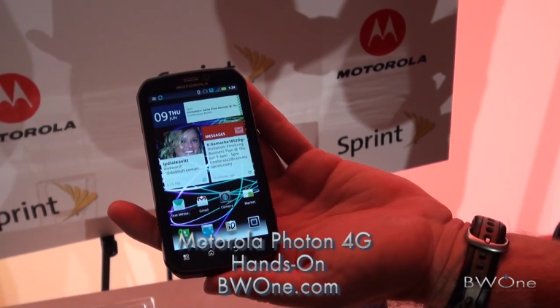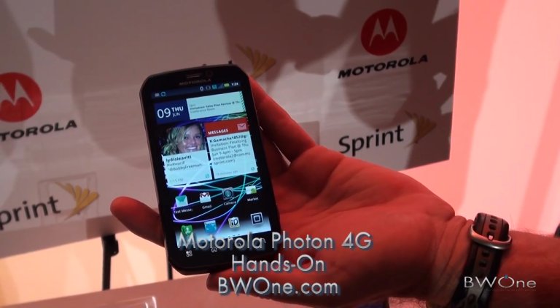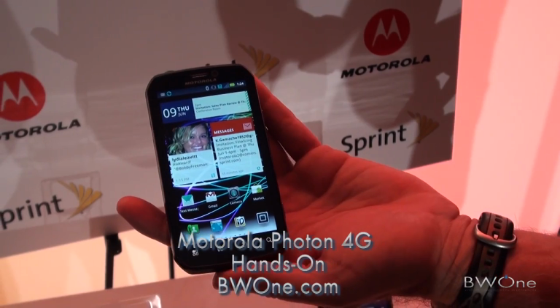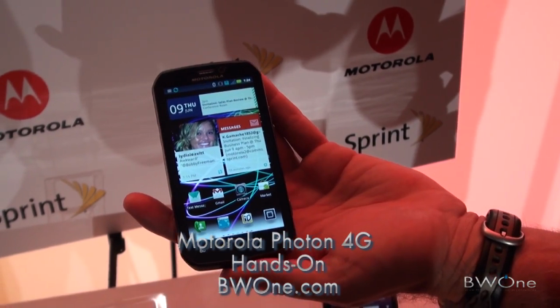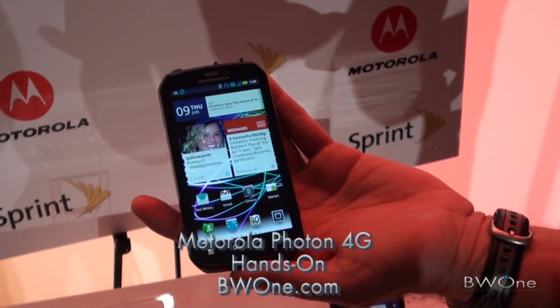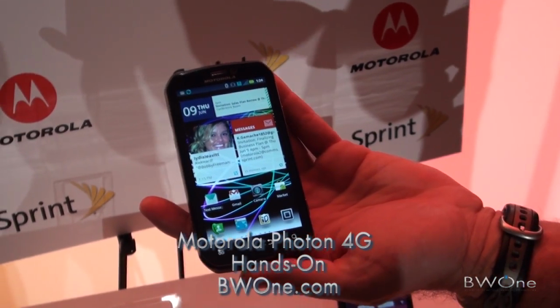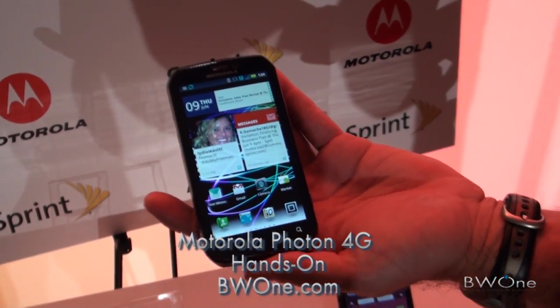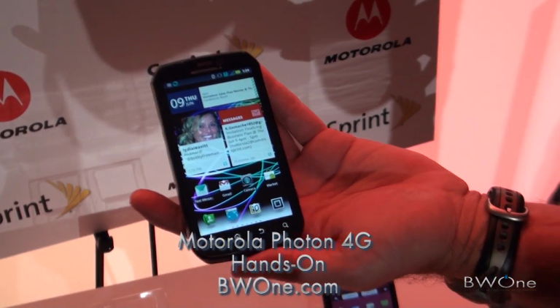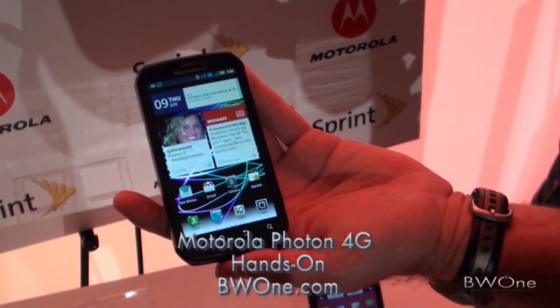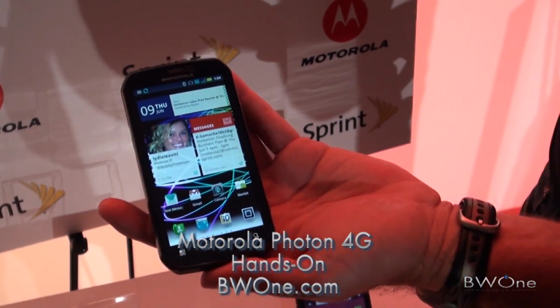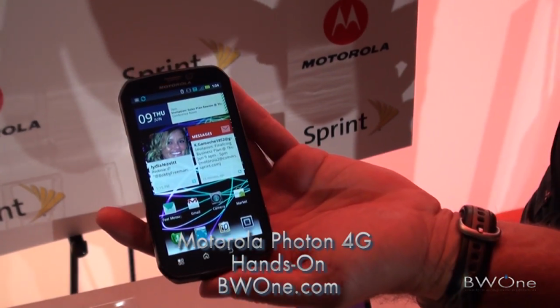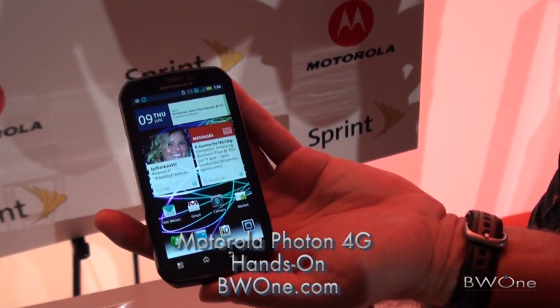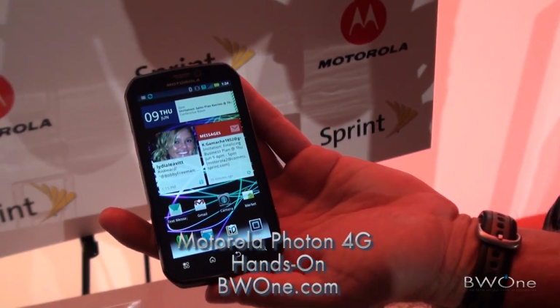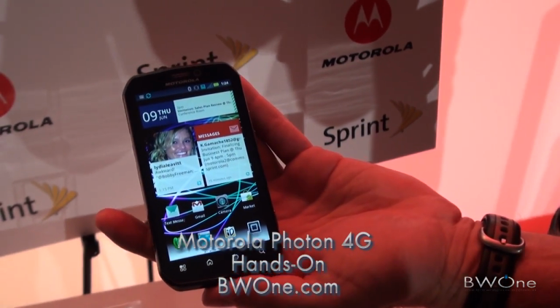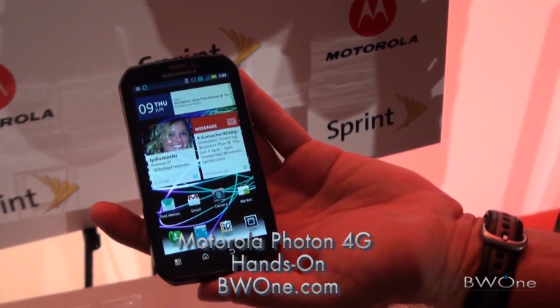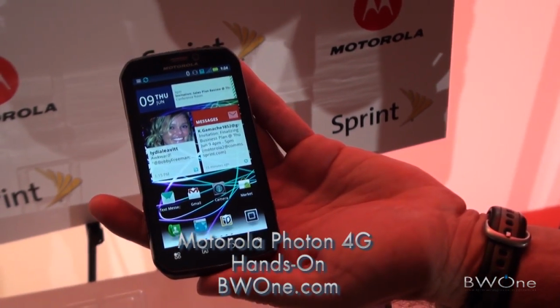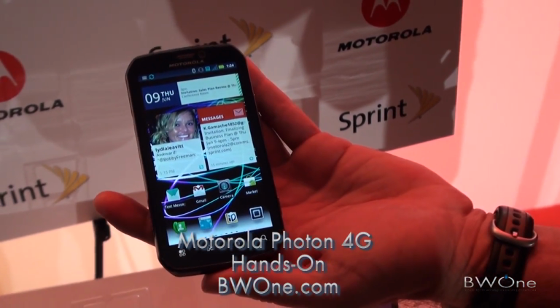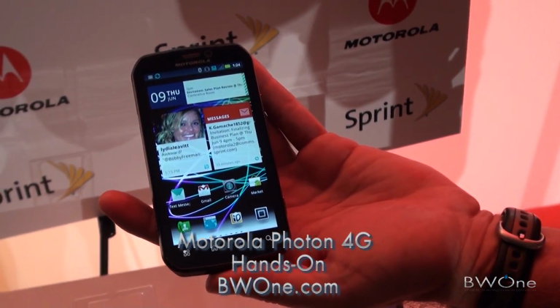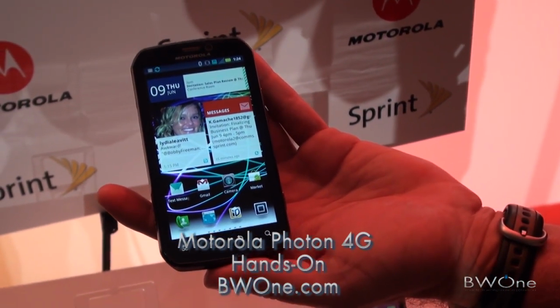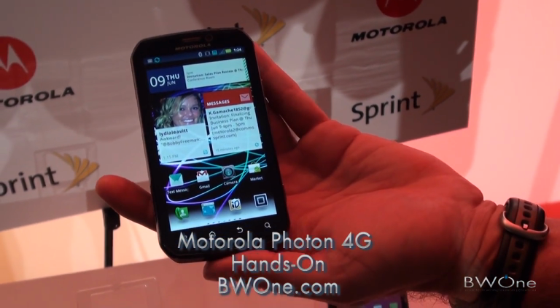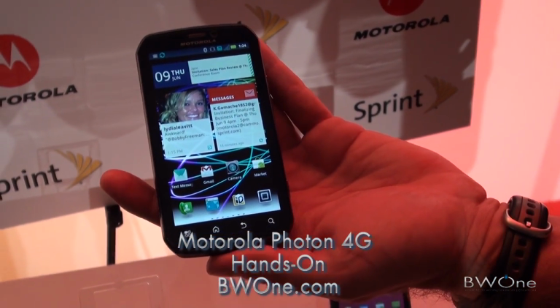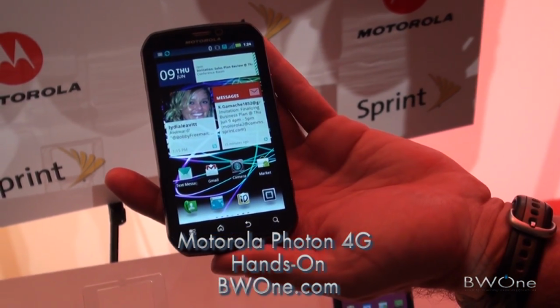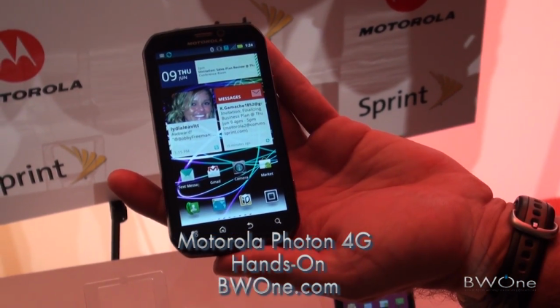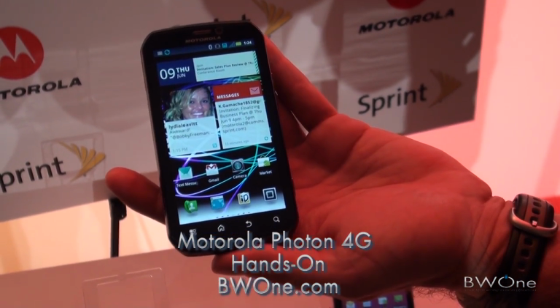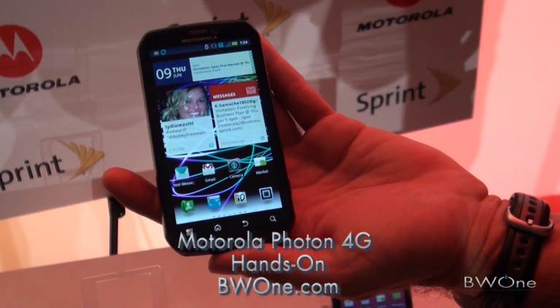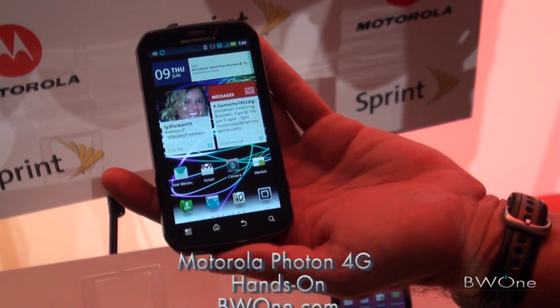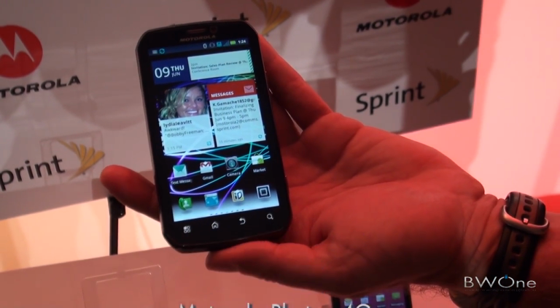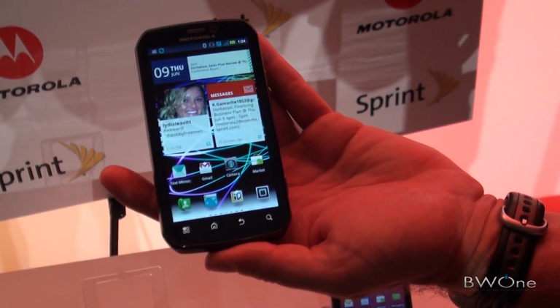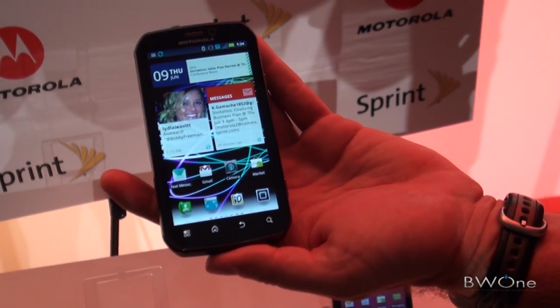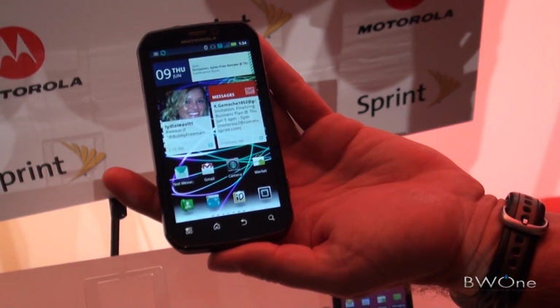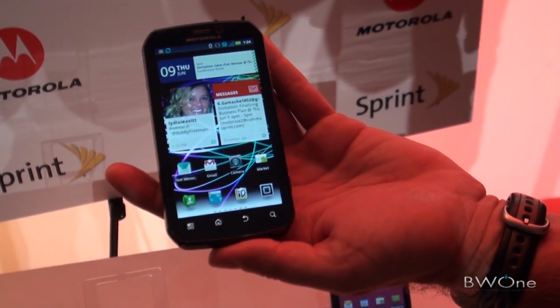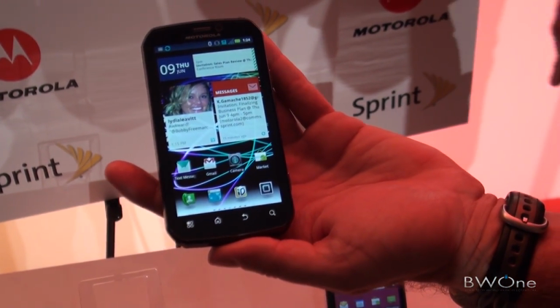We're showing you here the Motorola Photon 4G from Sprint, just announced today. So obviously it's a 4G device.